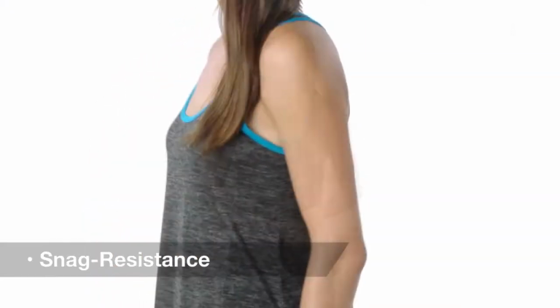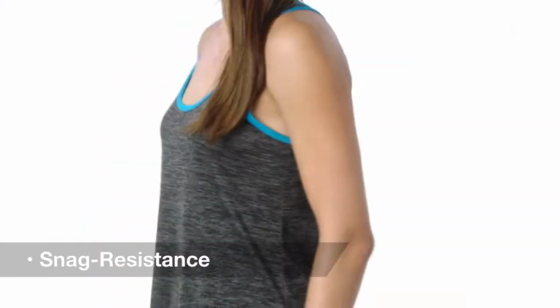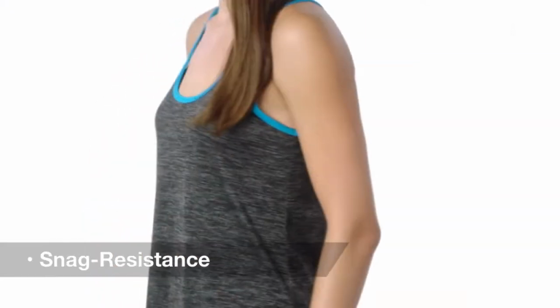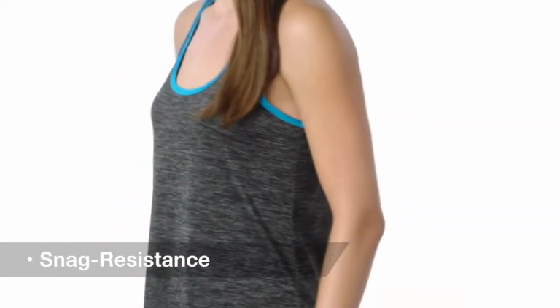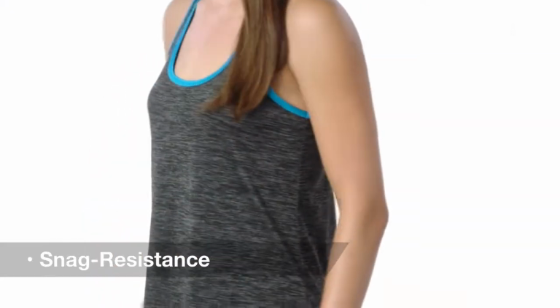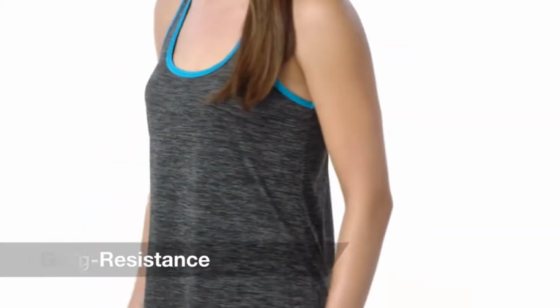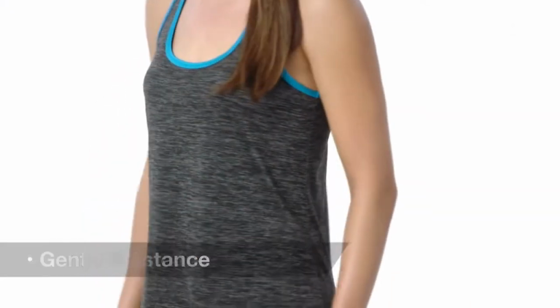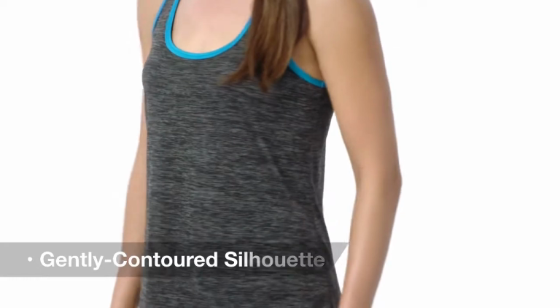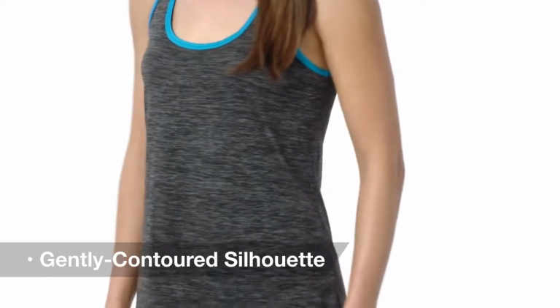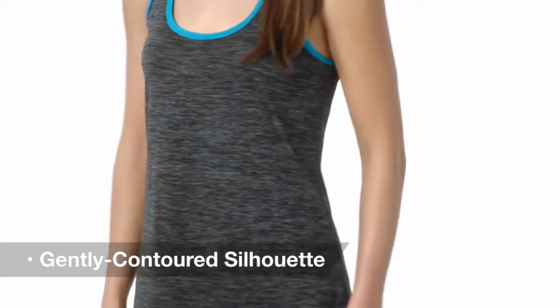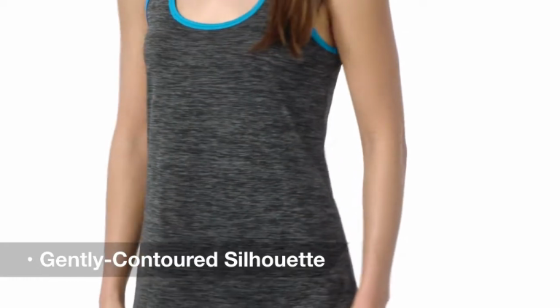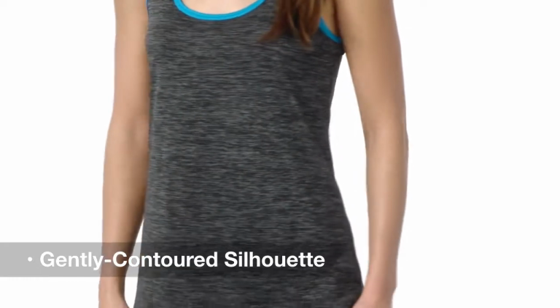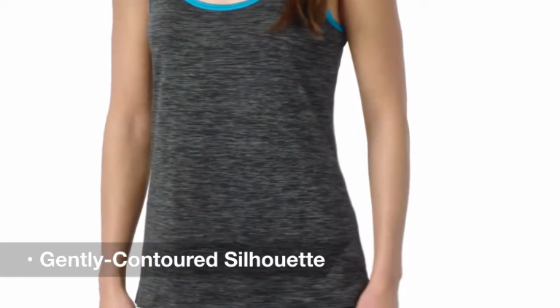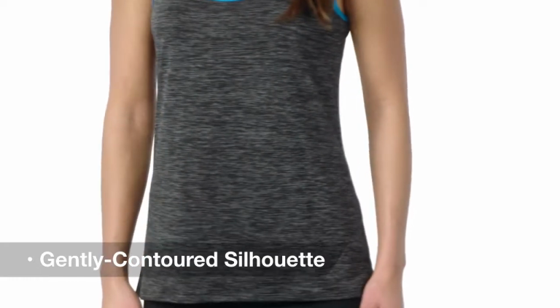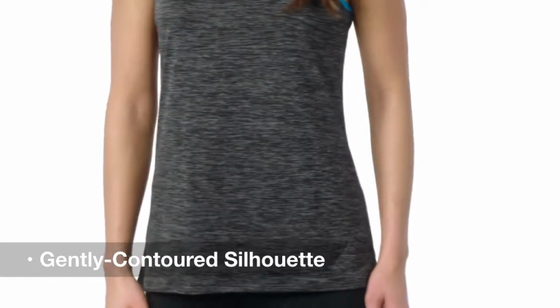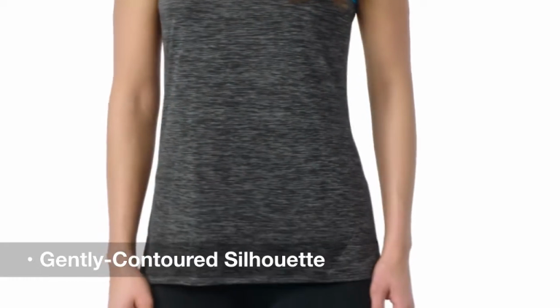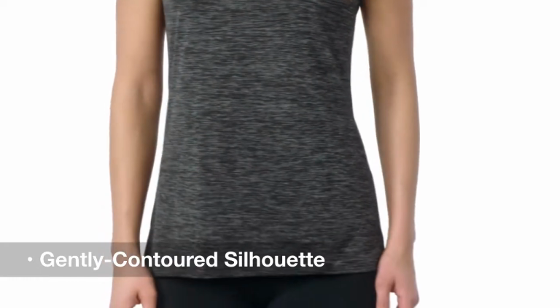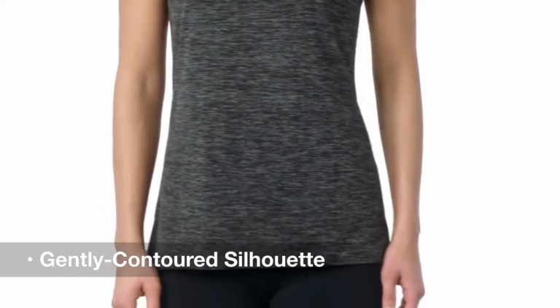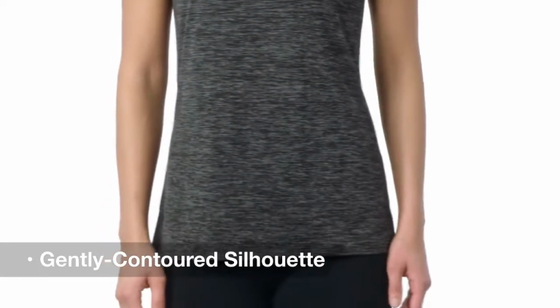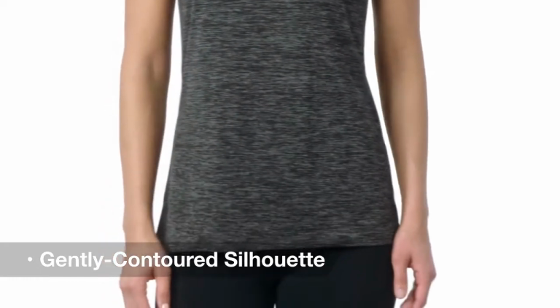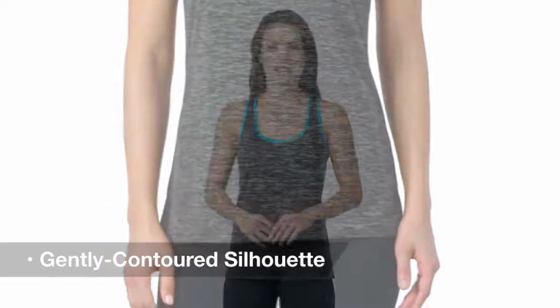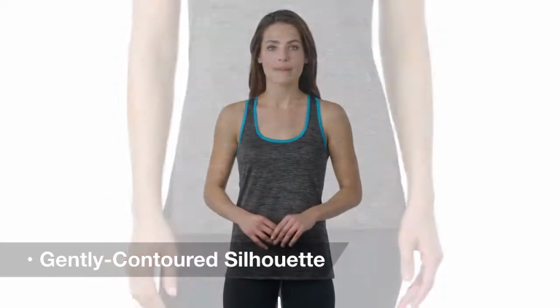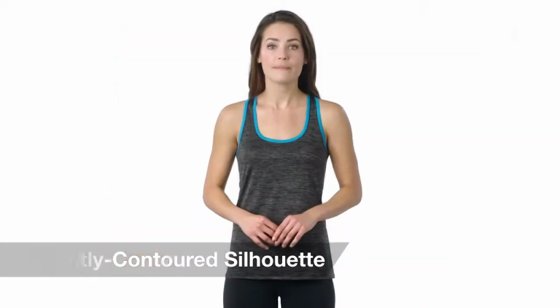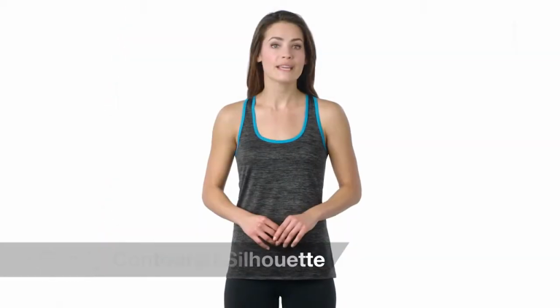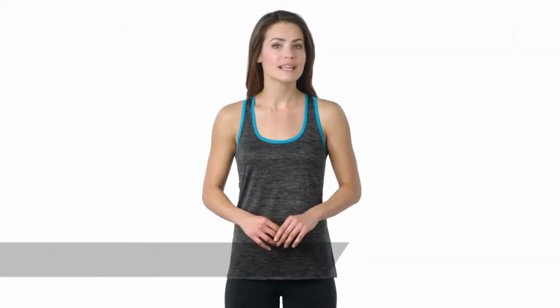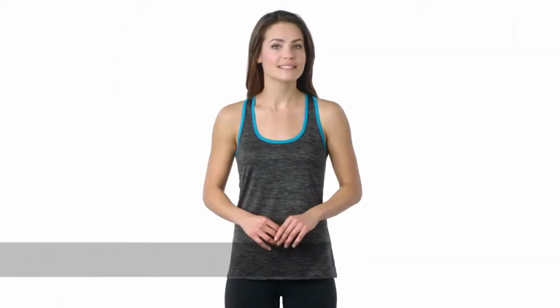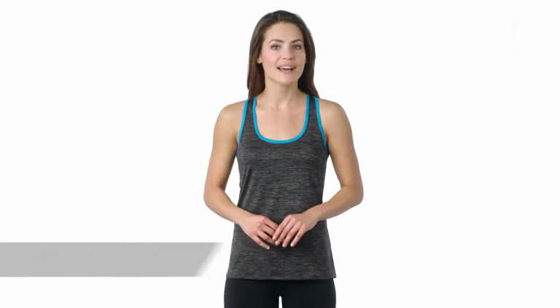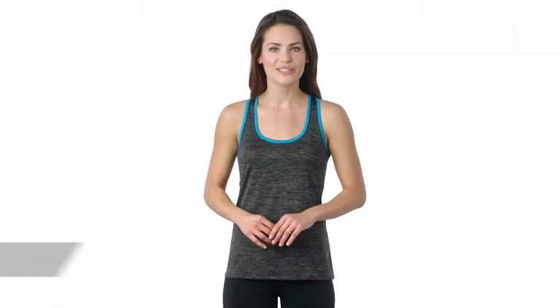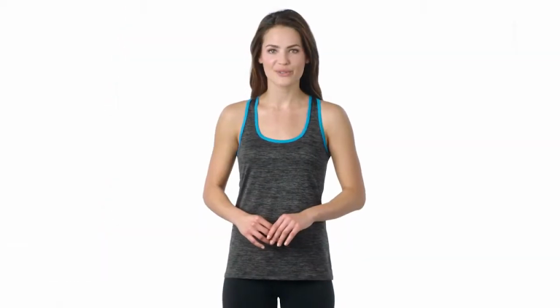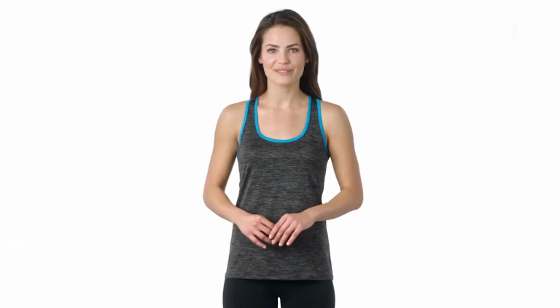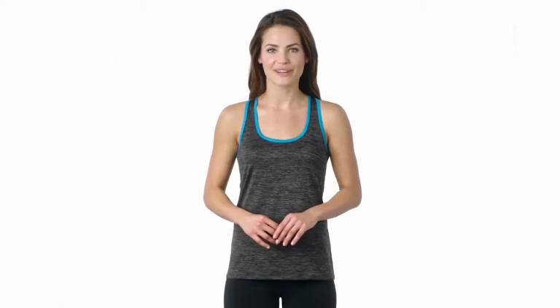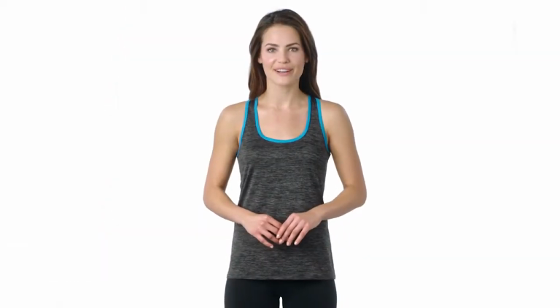It also has a gently contoured silhouette and a curved drop tail hem, making it a stylish choice for her.